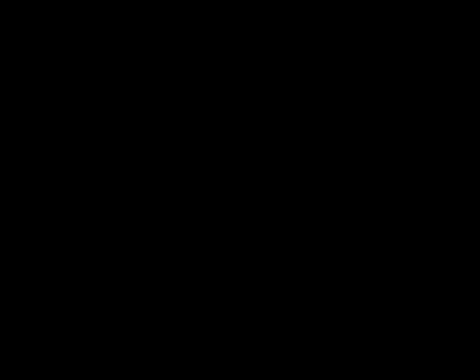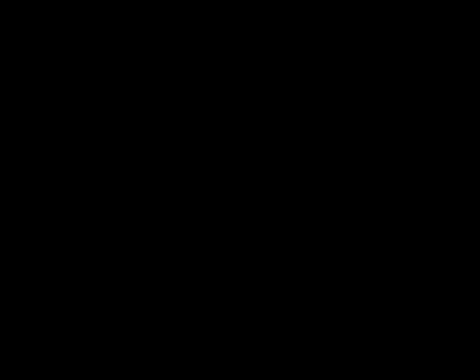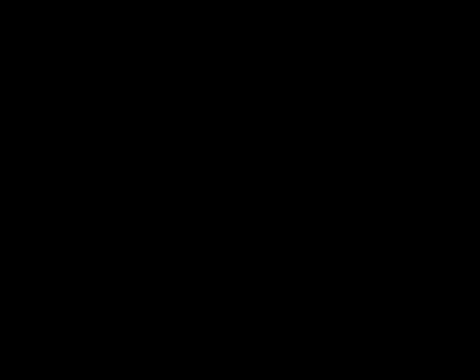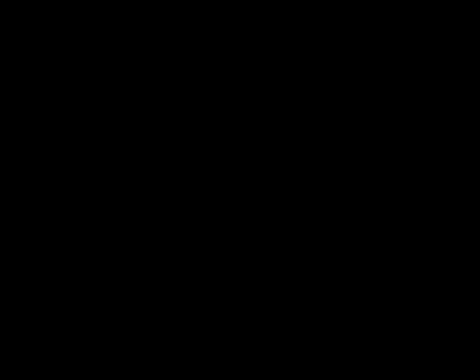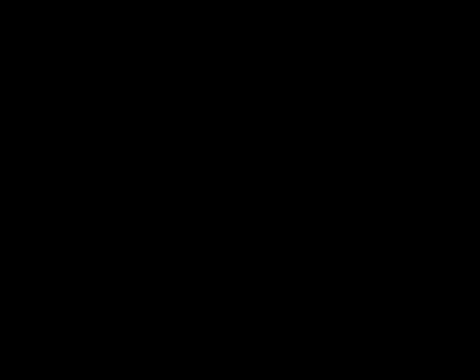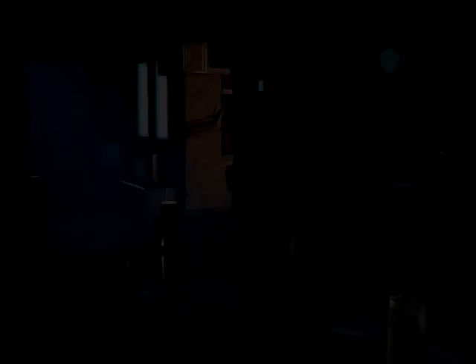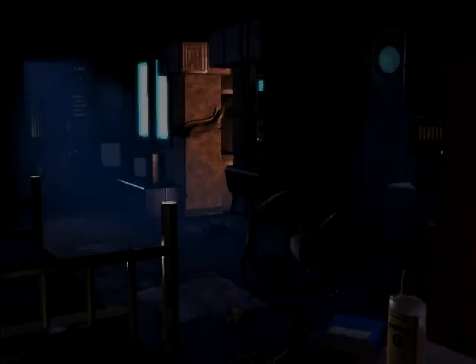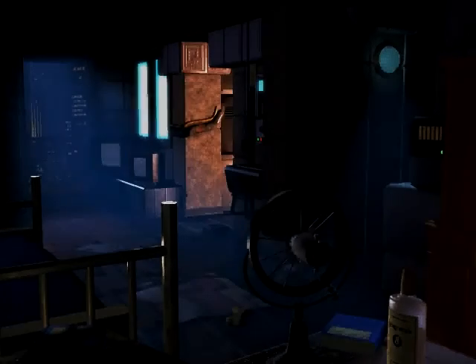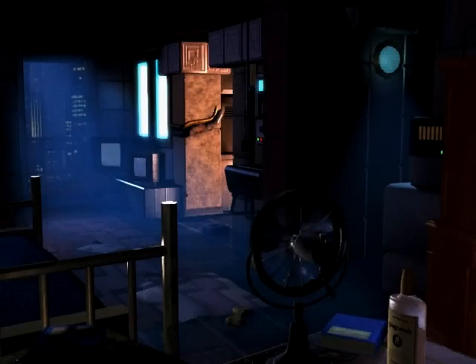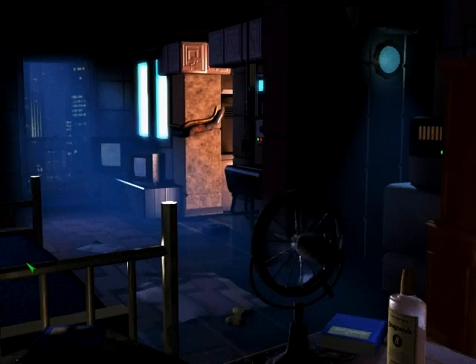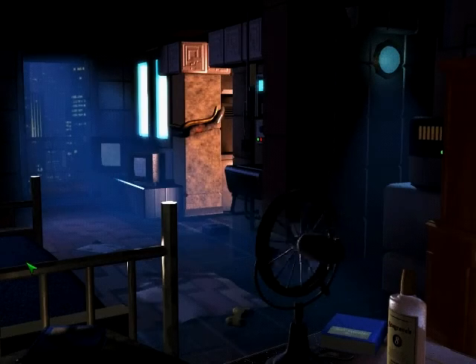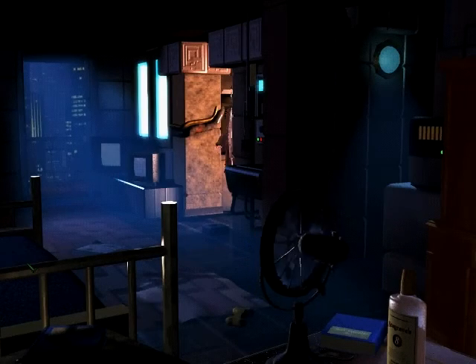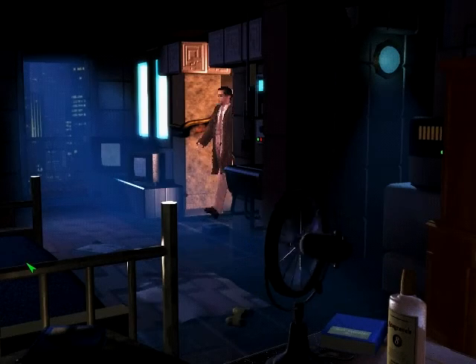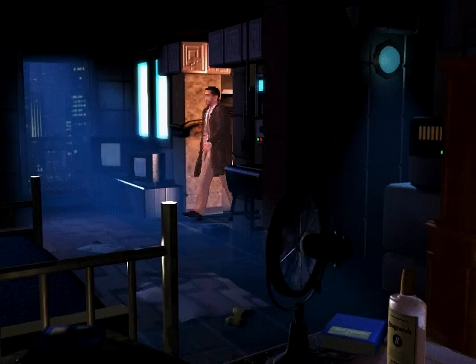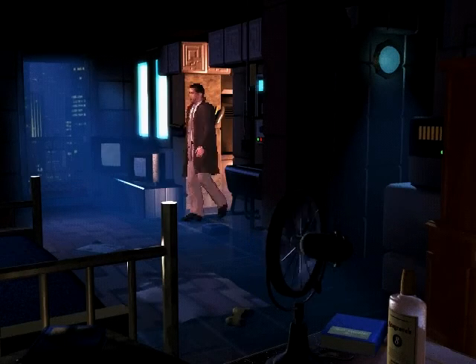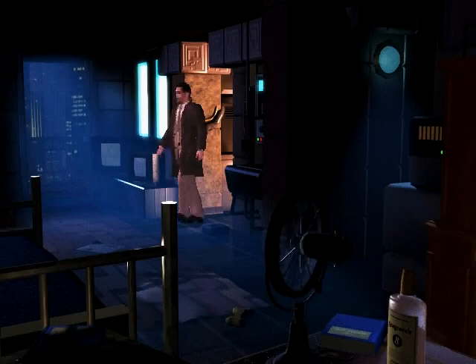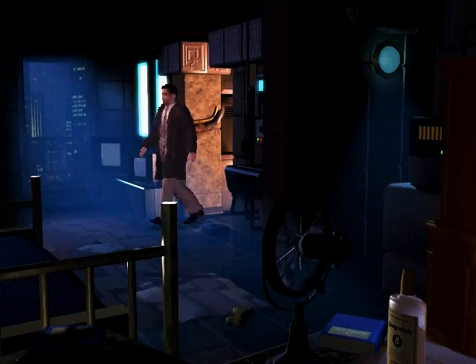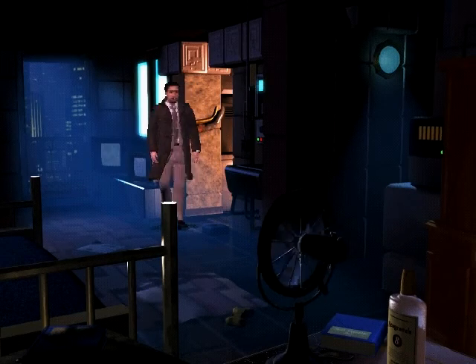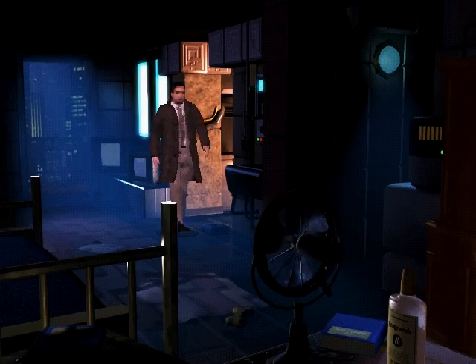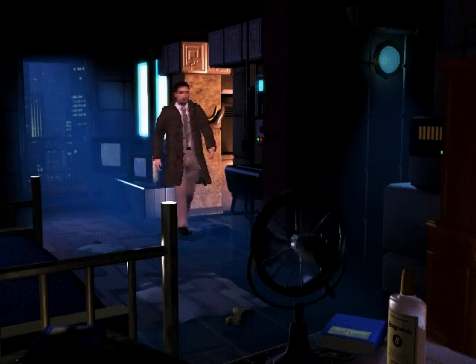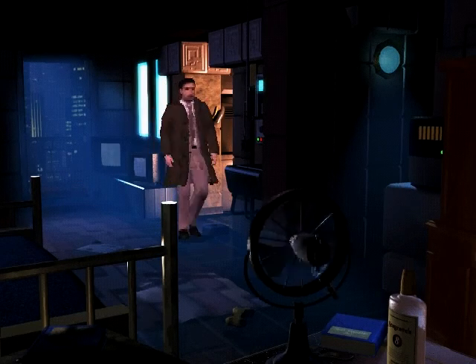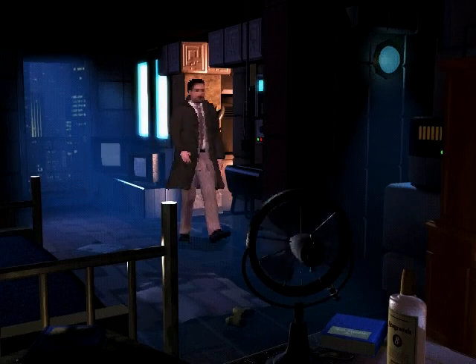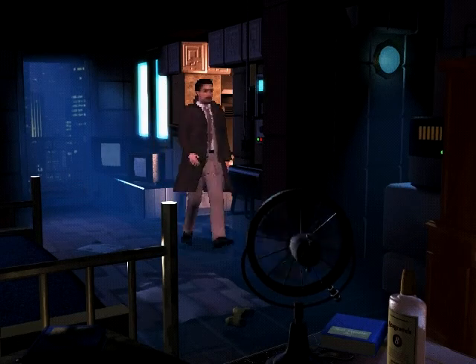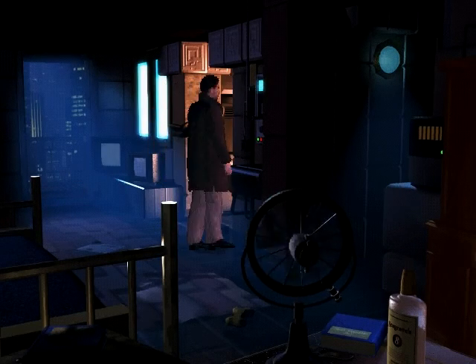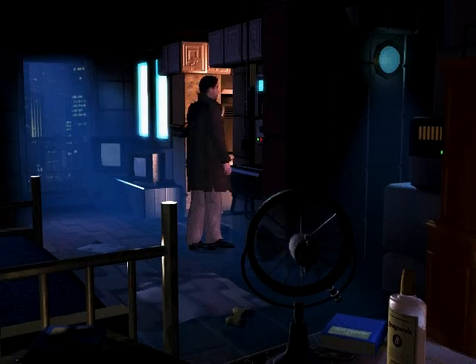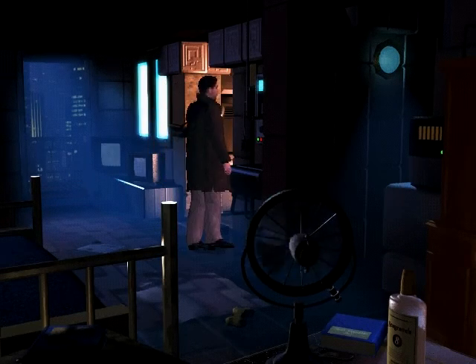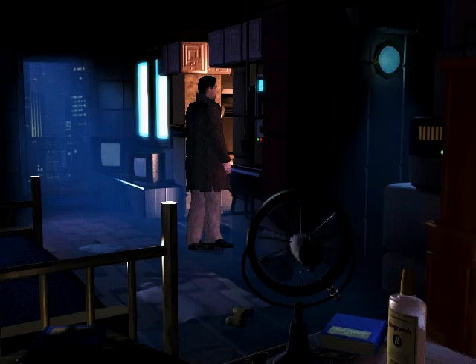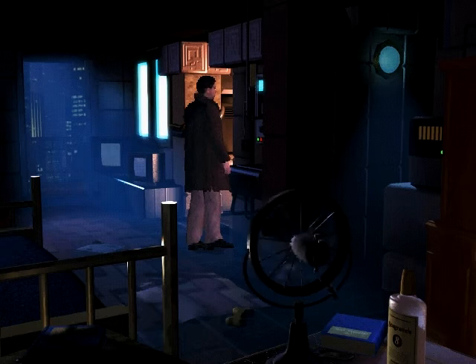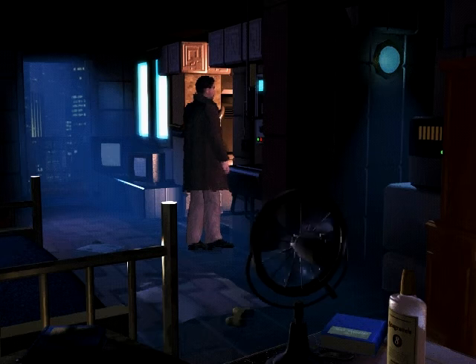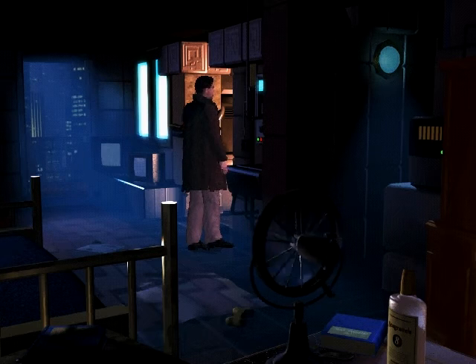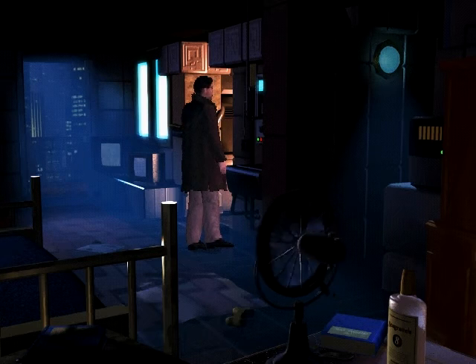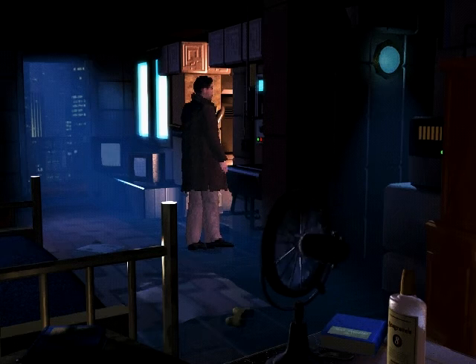Hi guys, I'm Antonio Mugpig, and welcome back to Blade Runner on PC, where we now continue on with Act 2.